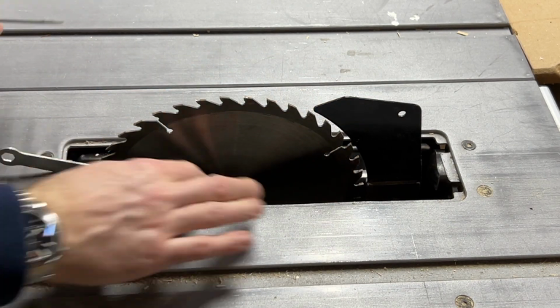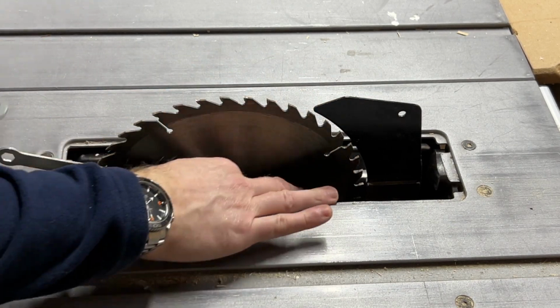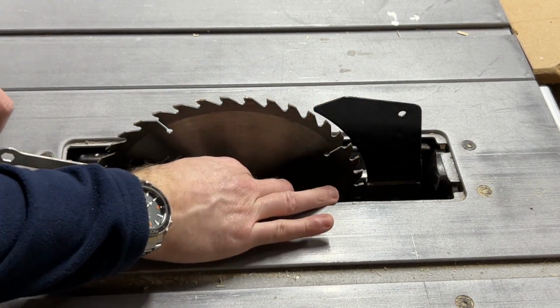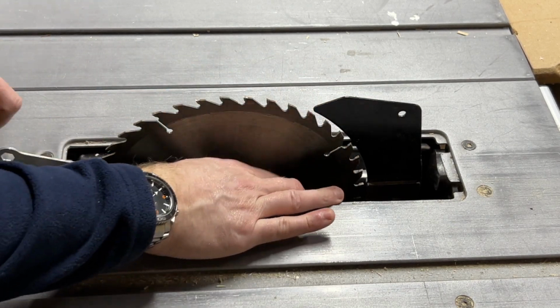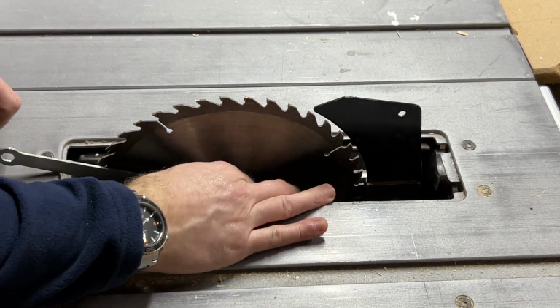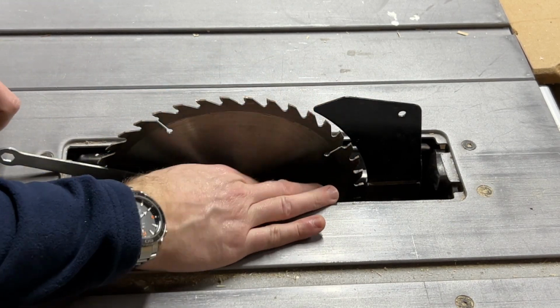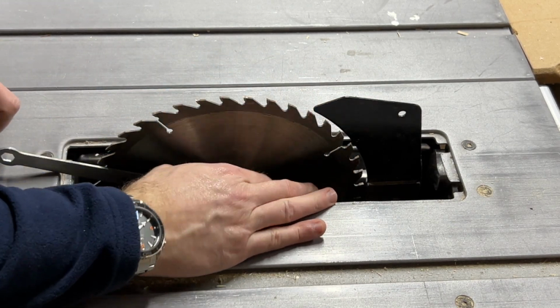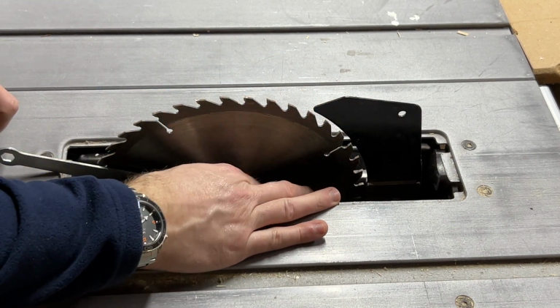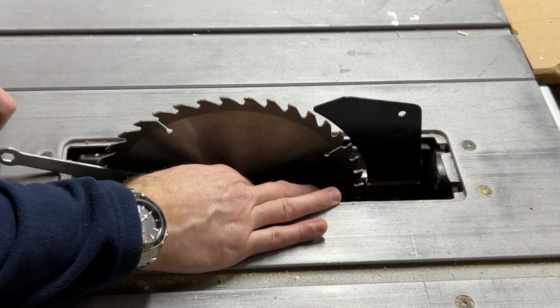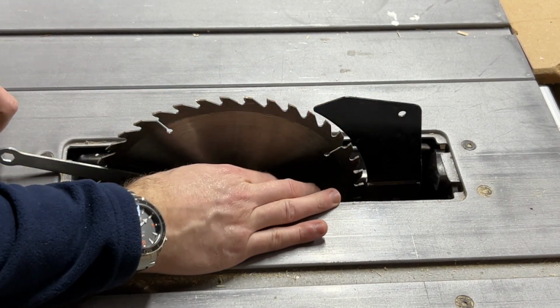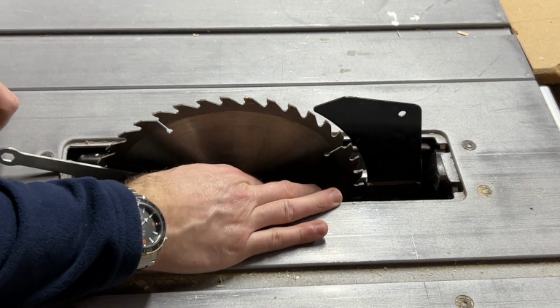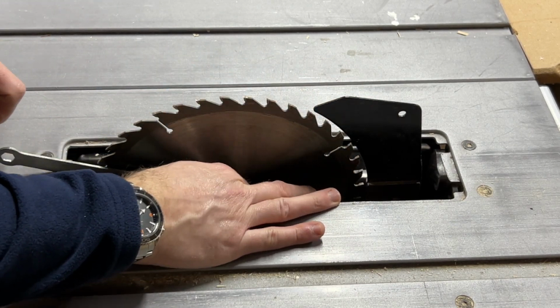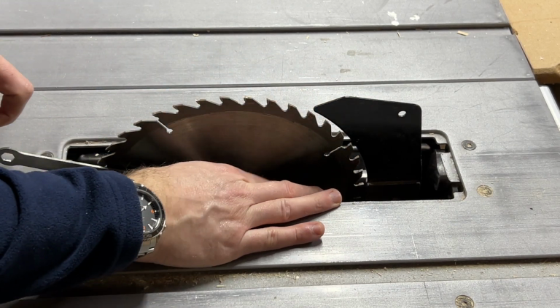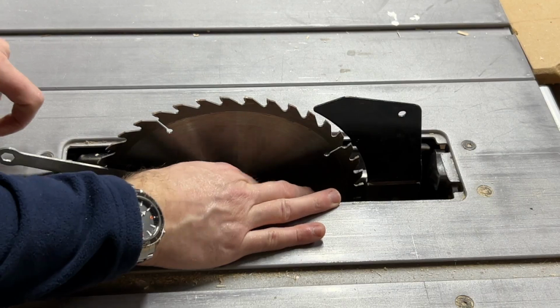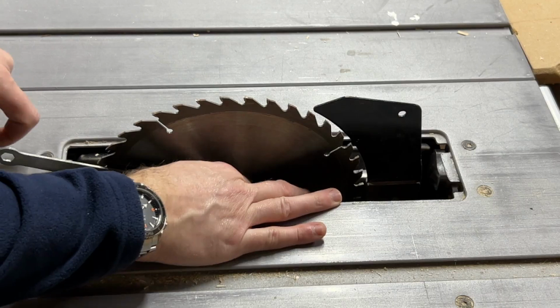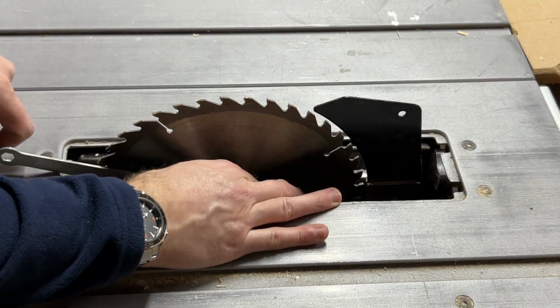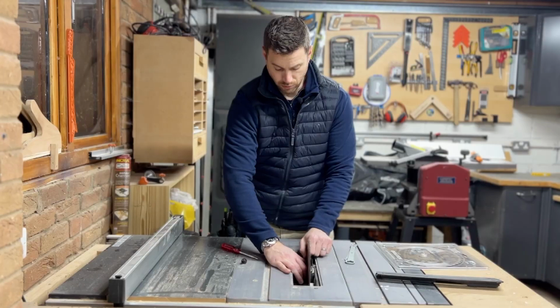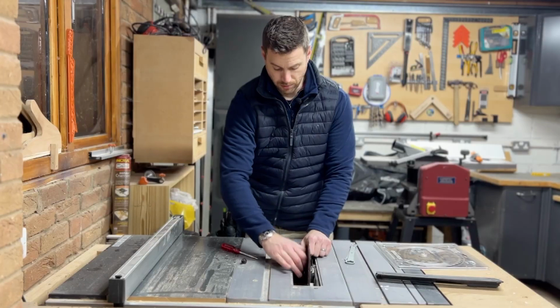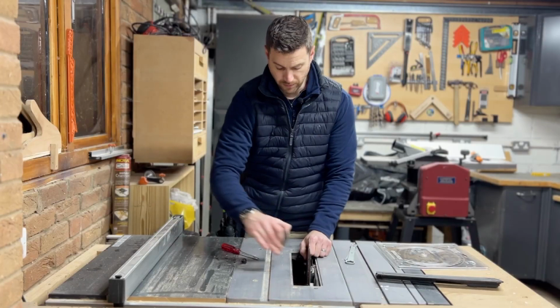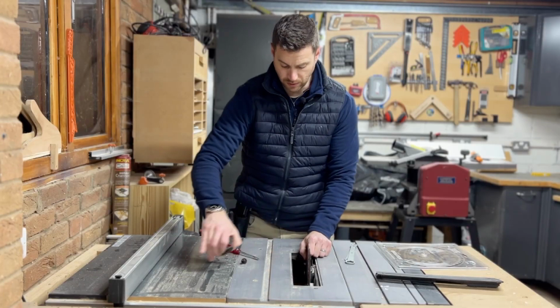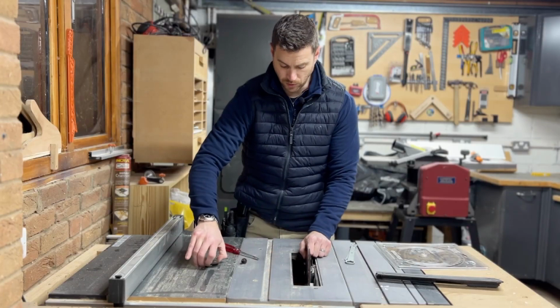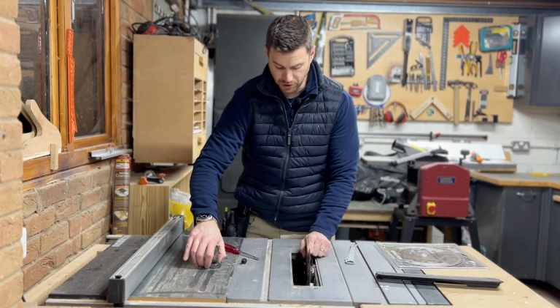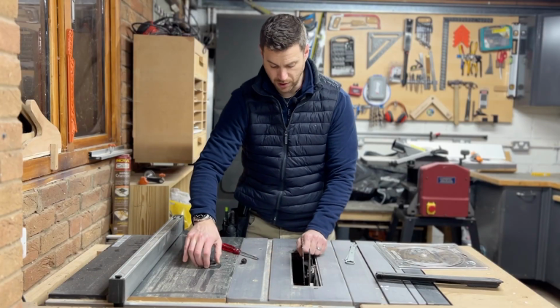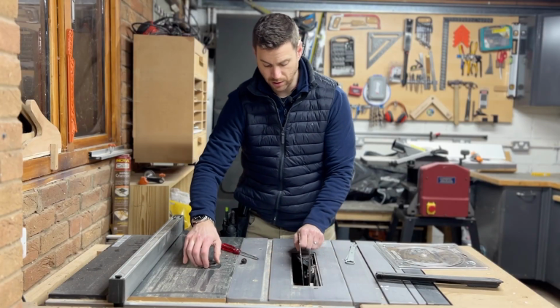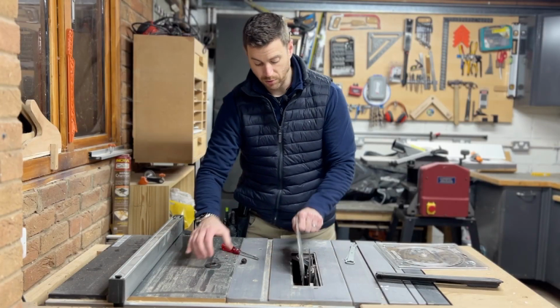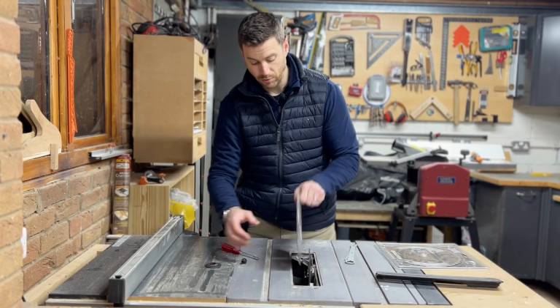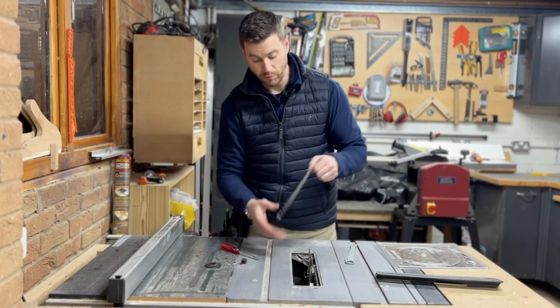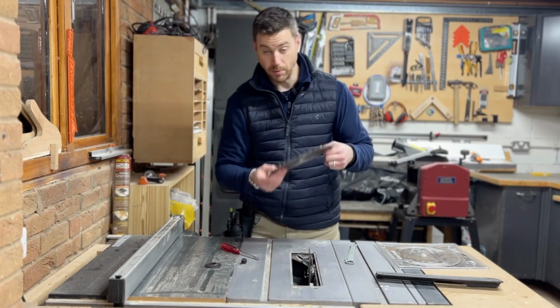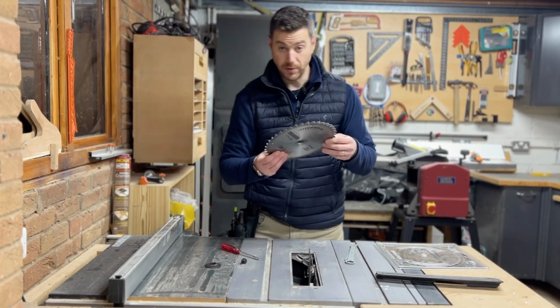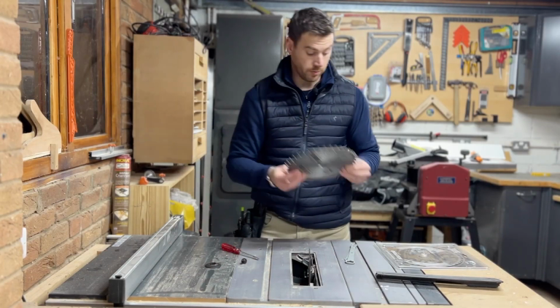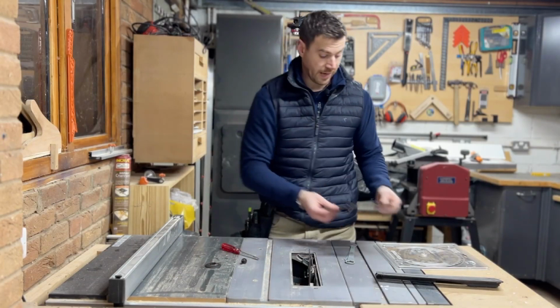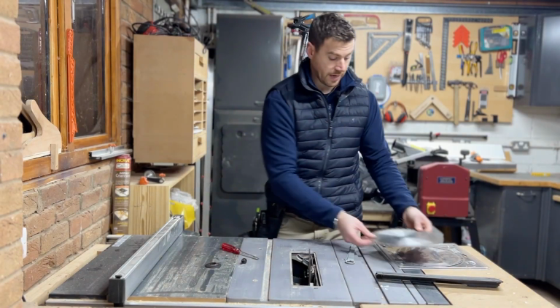Then it's just a case of unscrewing your screw, removing the washer, and removing your blade.